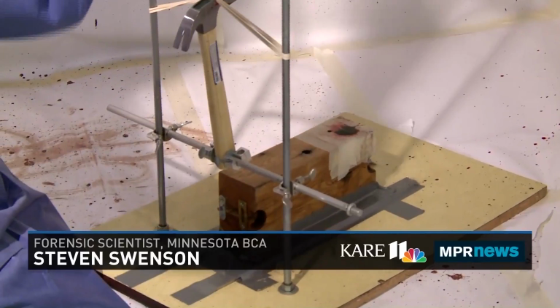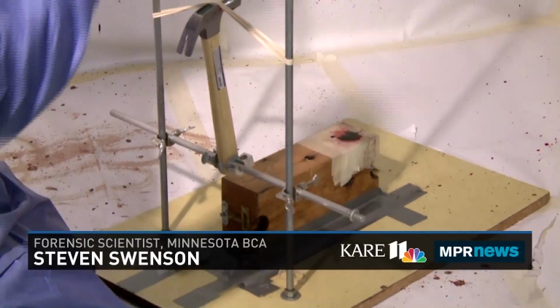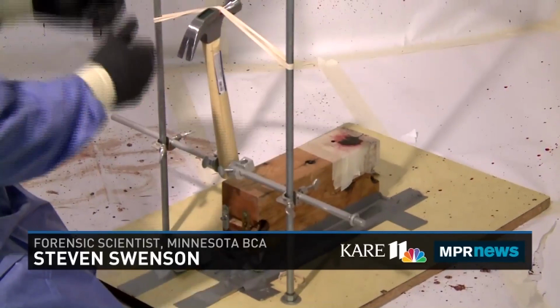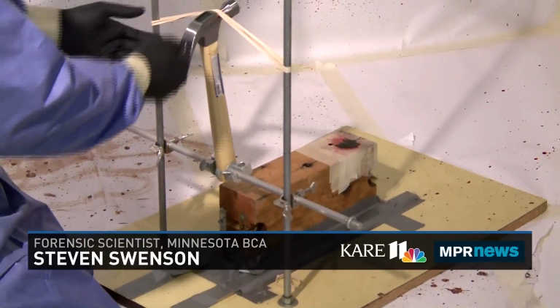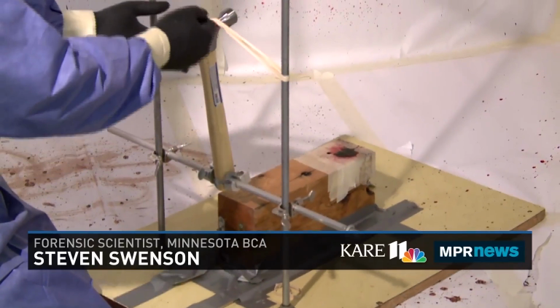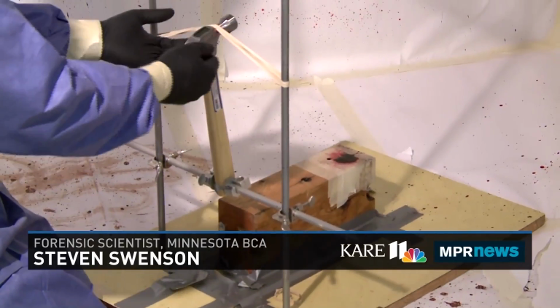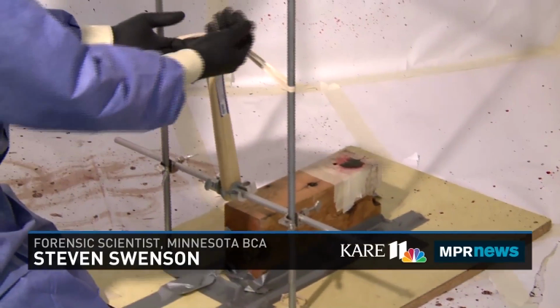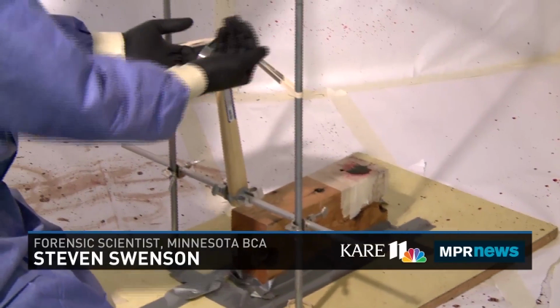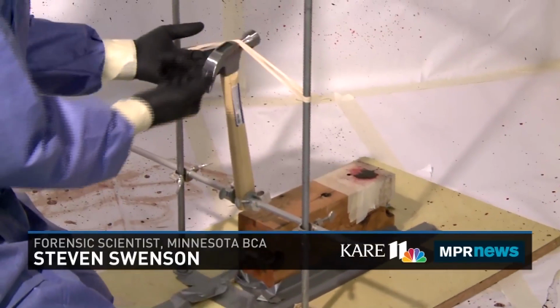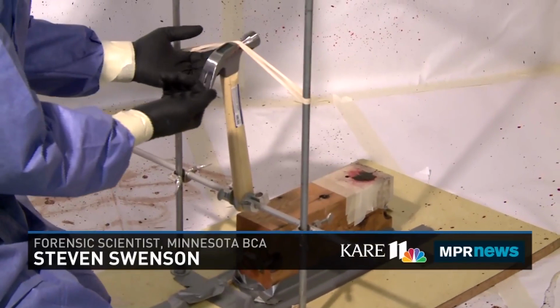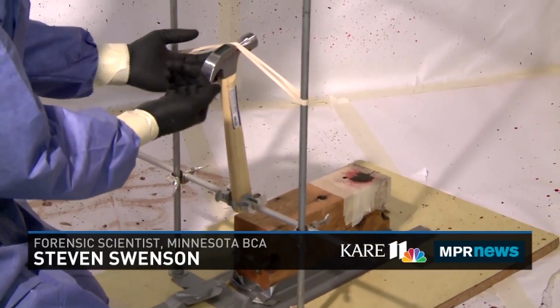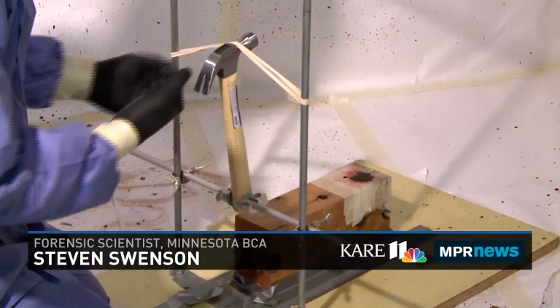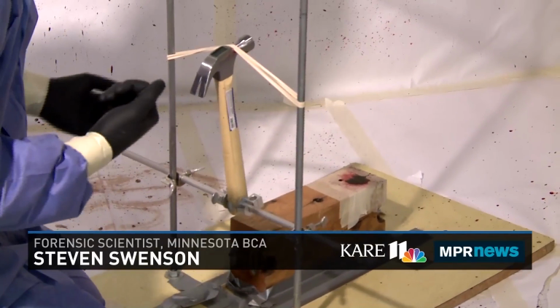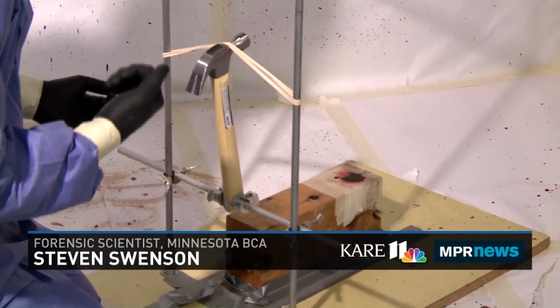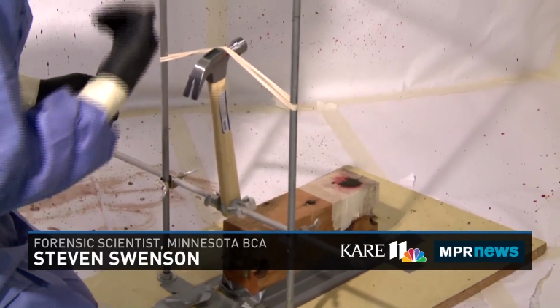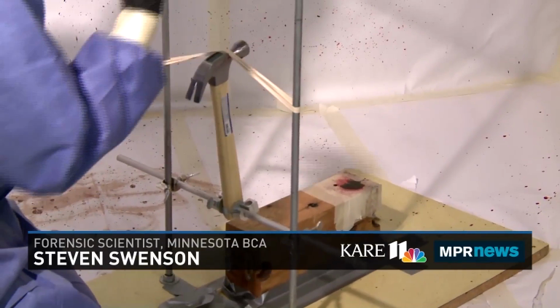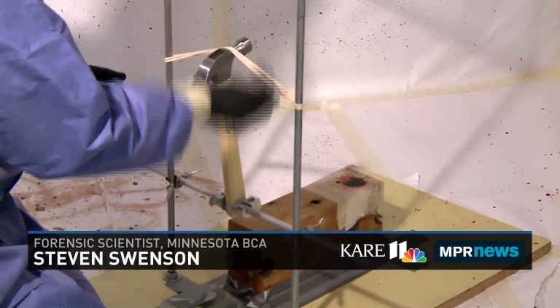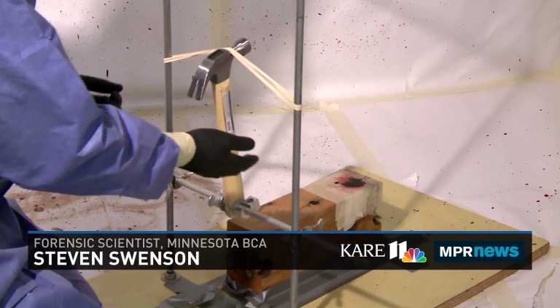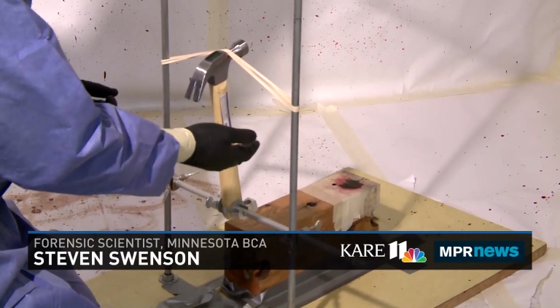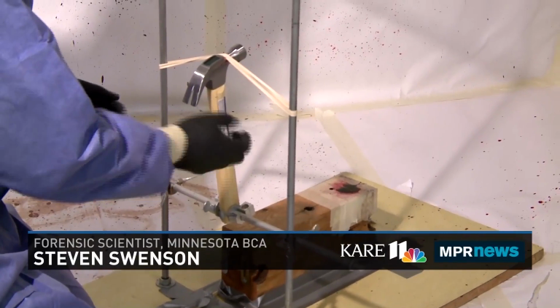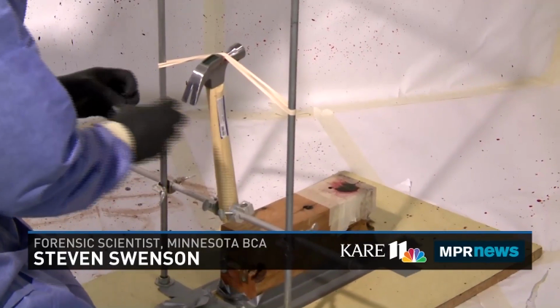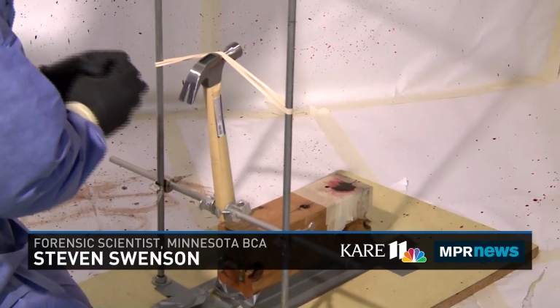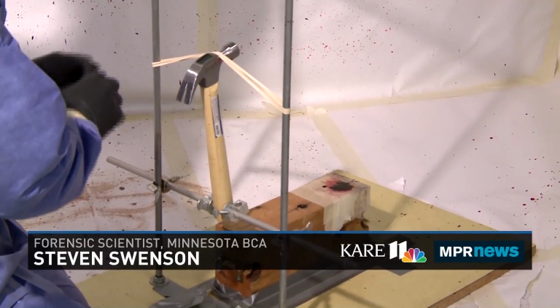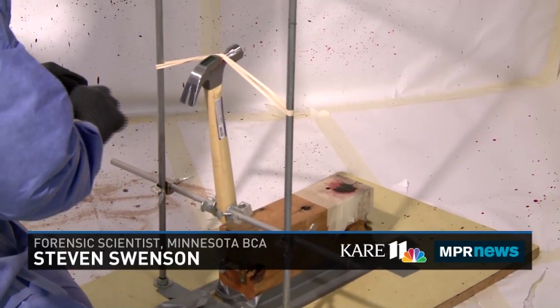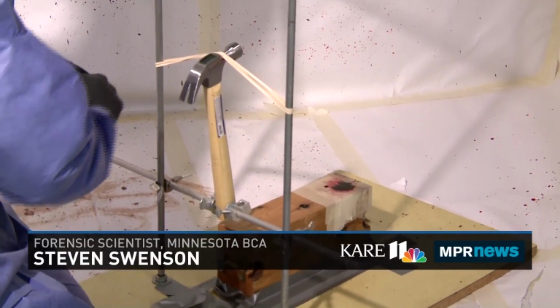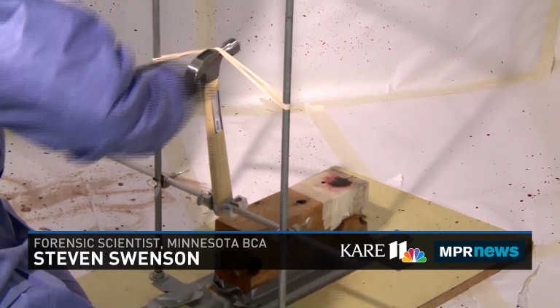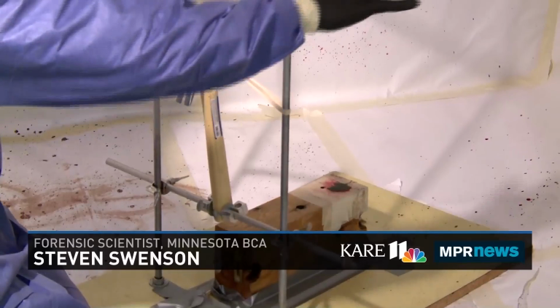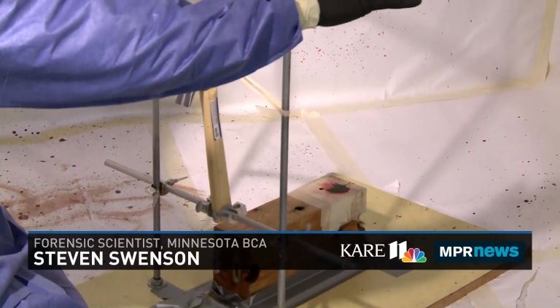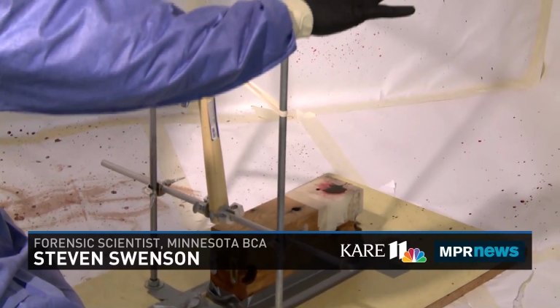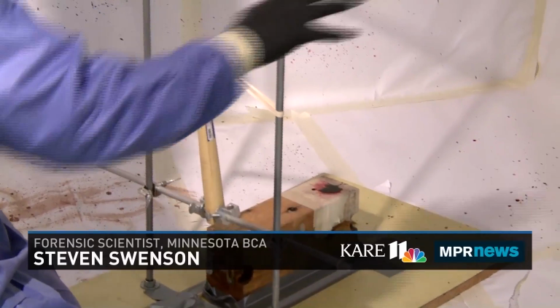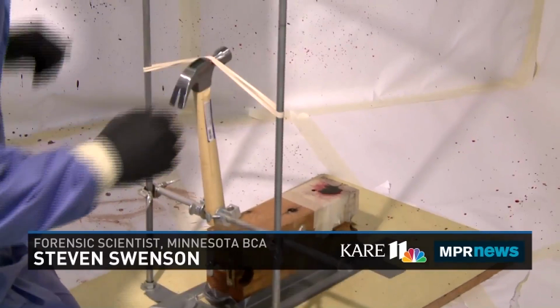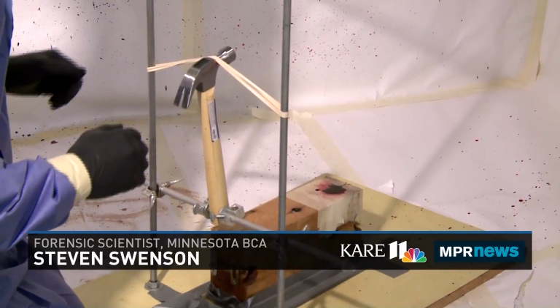Now I'm going to pull the hammer back against the rubber bands and release it, and that will impact the blood and the blood will spatter onto the walls.